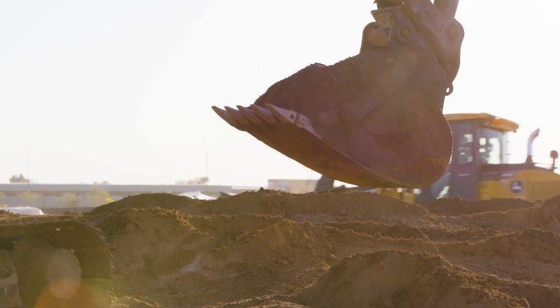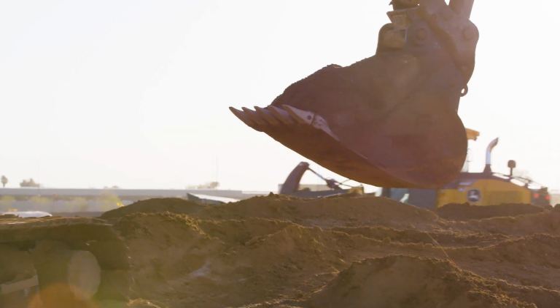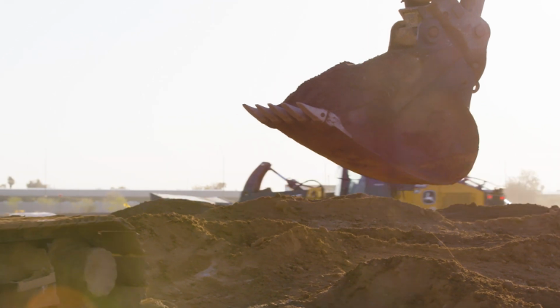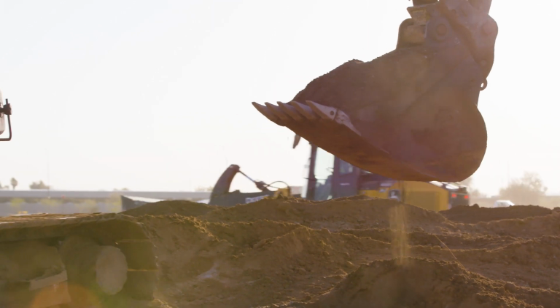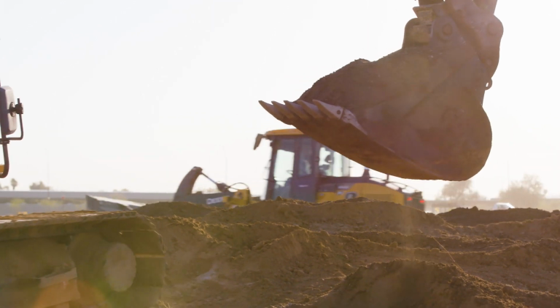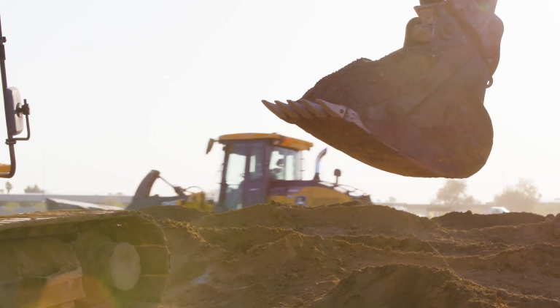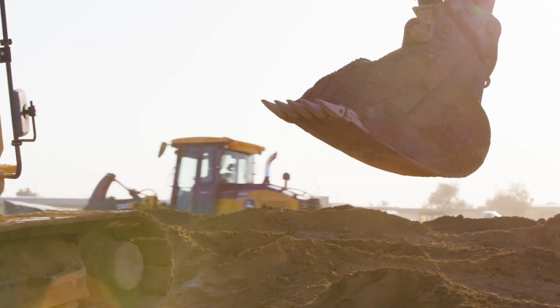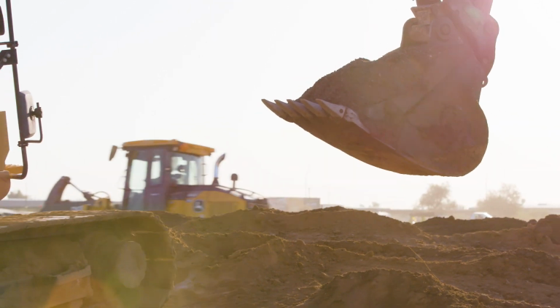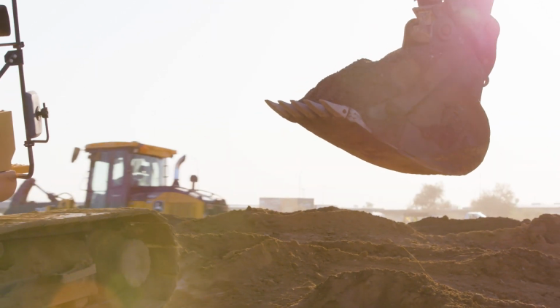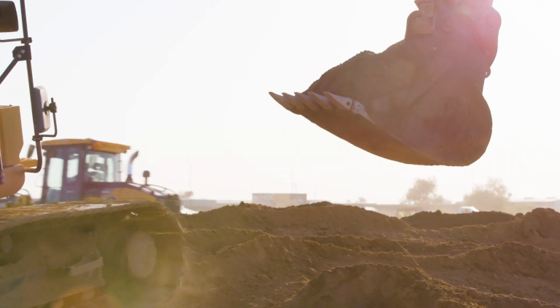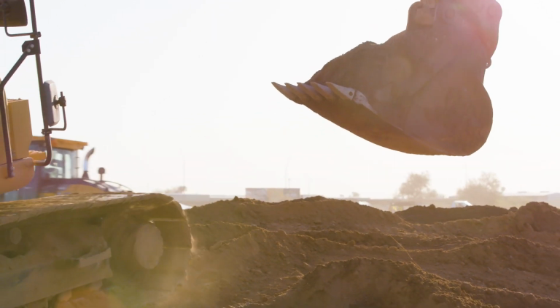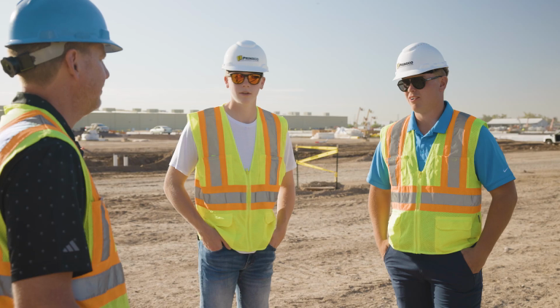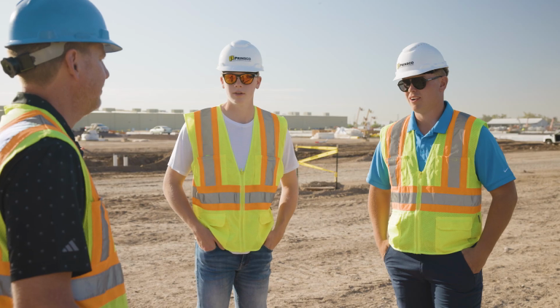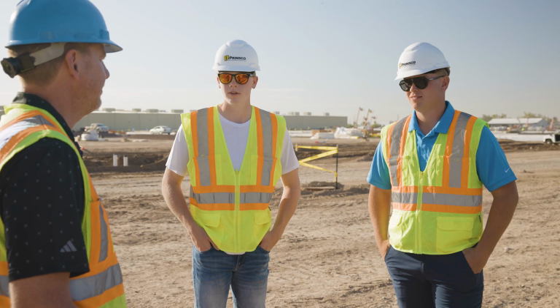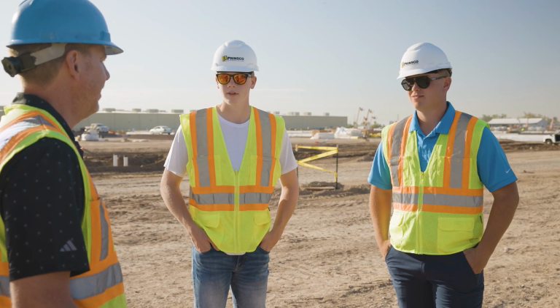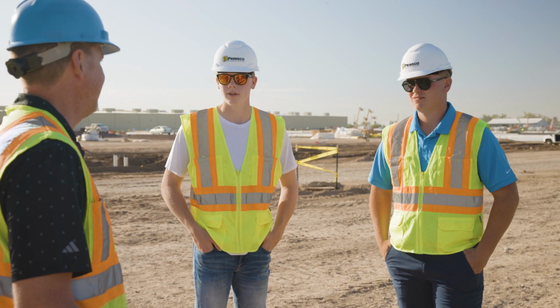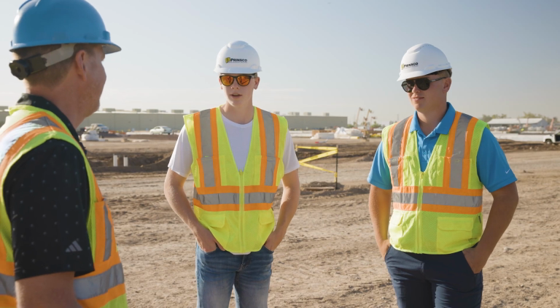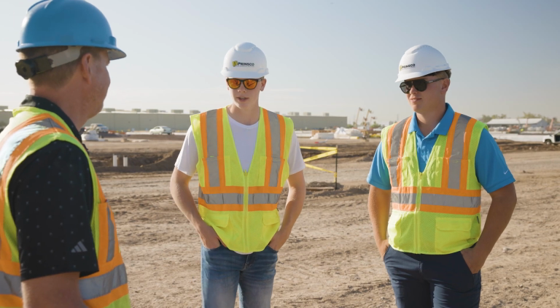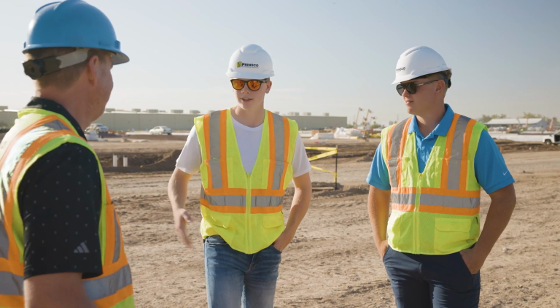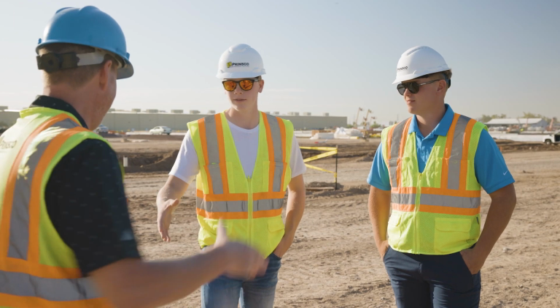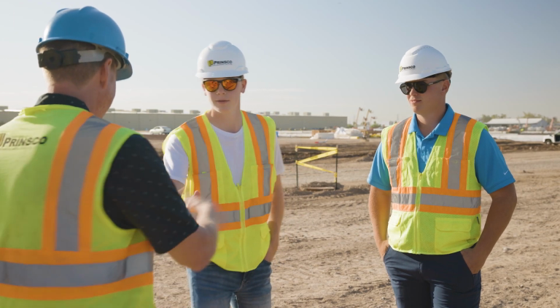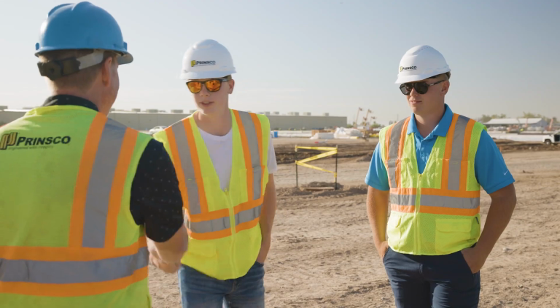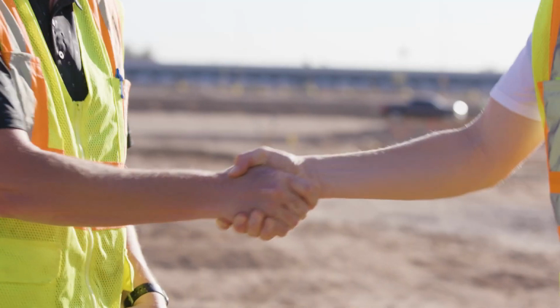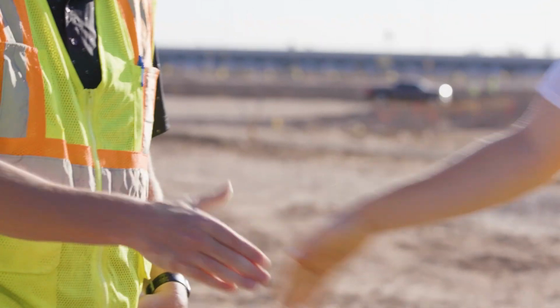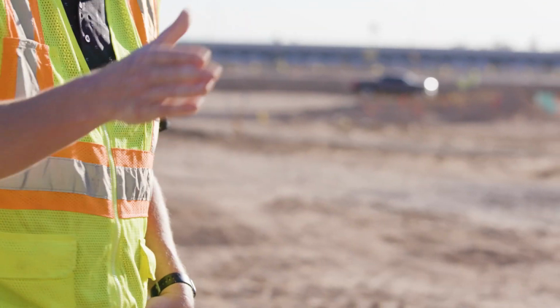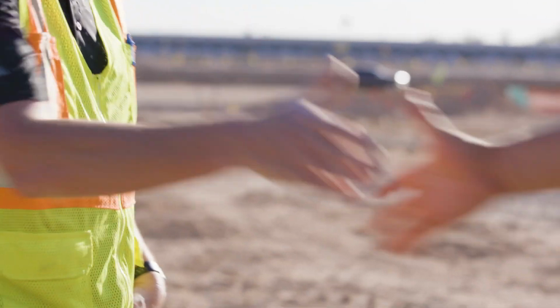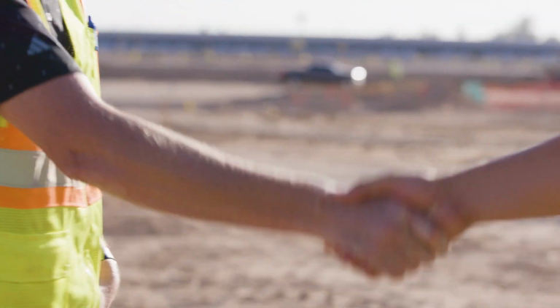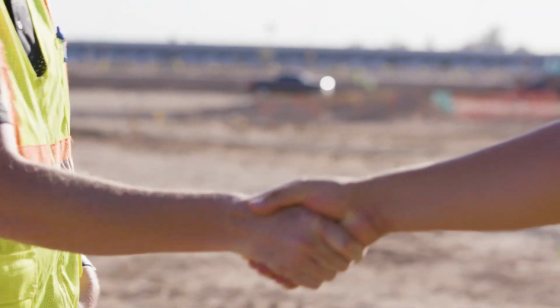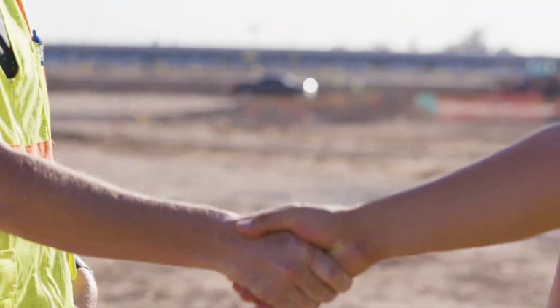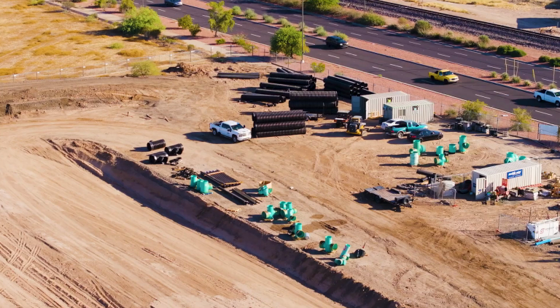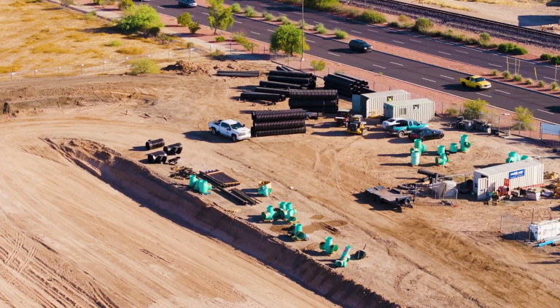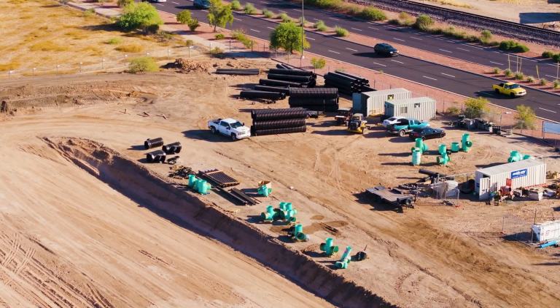Thank you for taking time out of your day — appreciate you getting us out here. Thanks, Doug. Enjoy, and good luck in your endeavors.